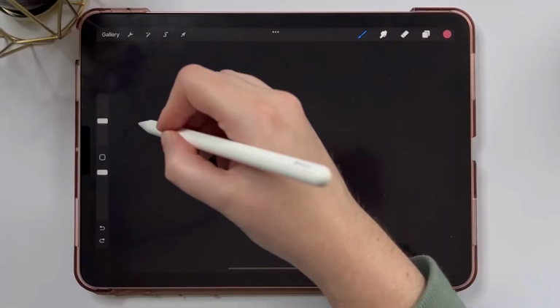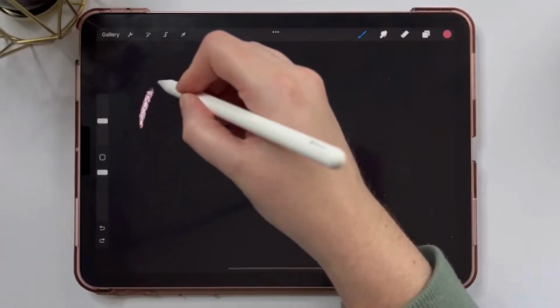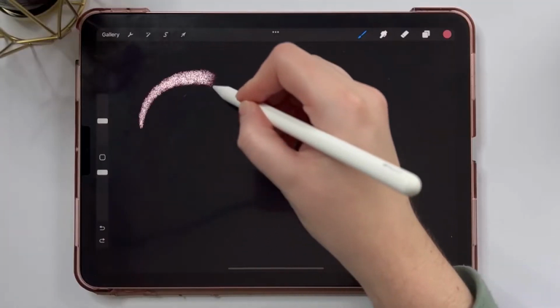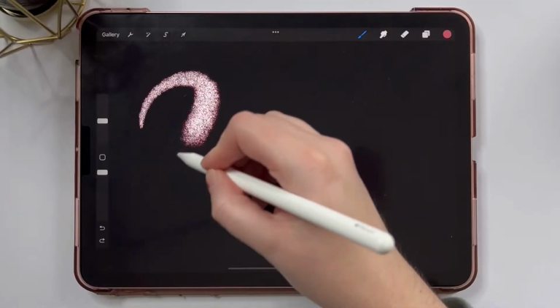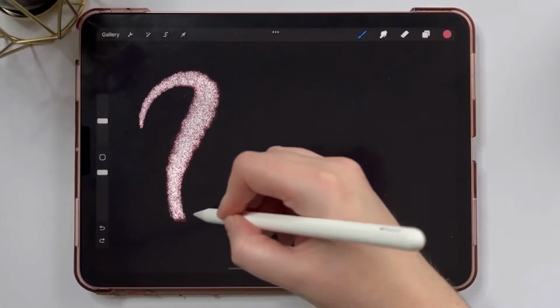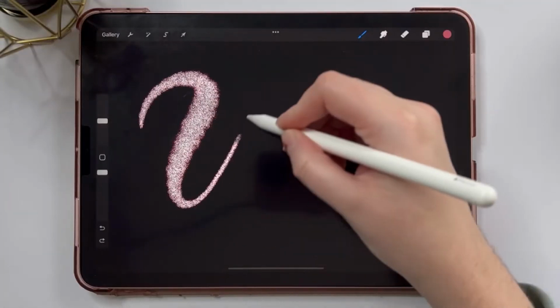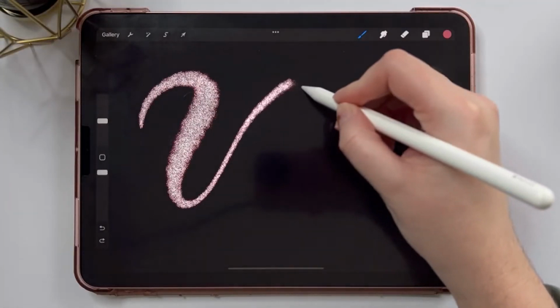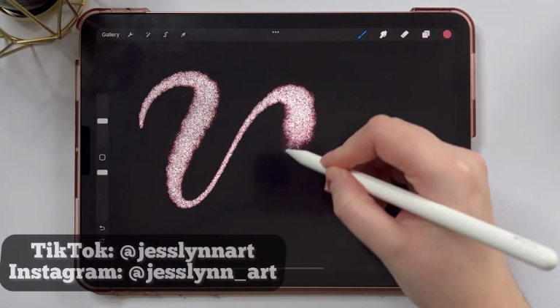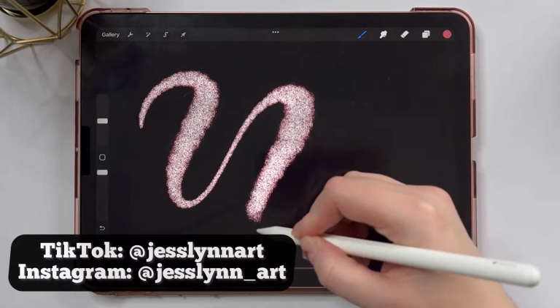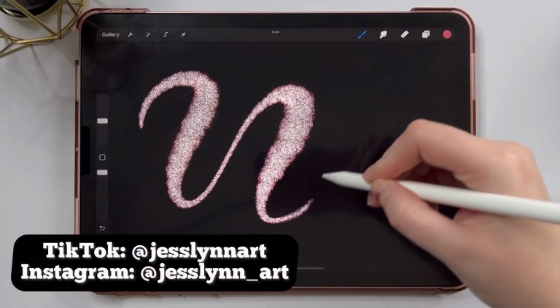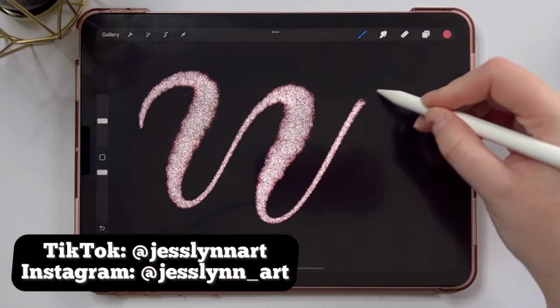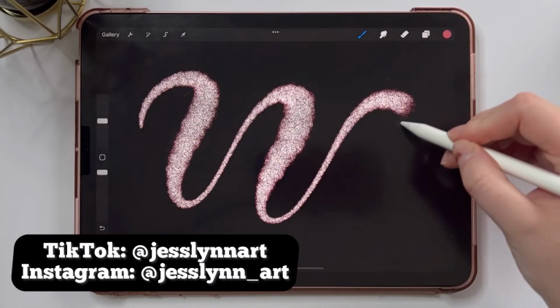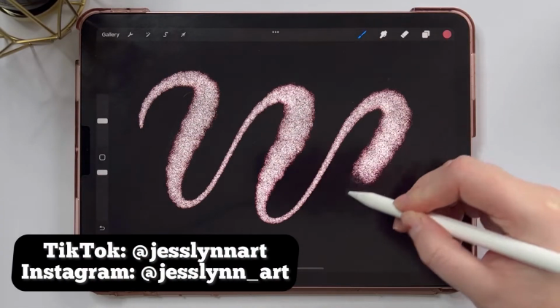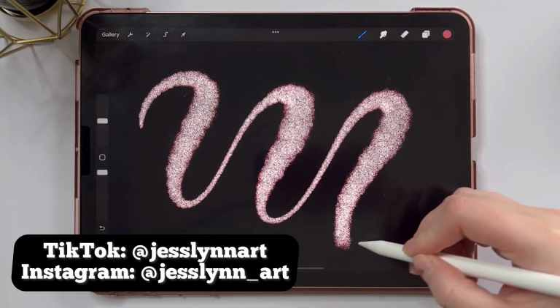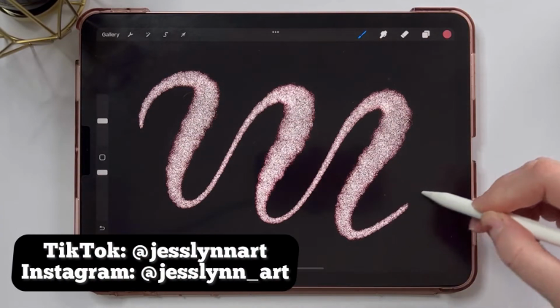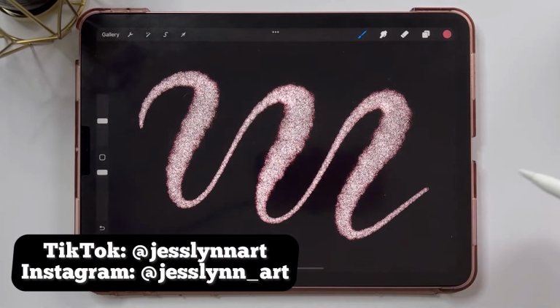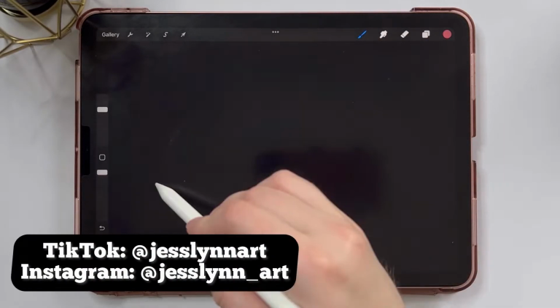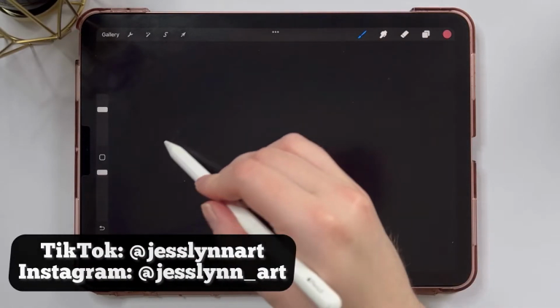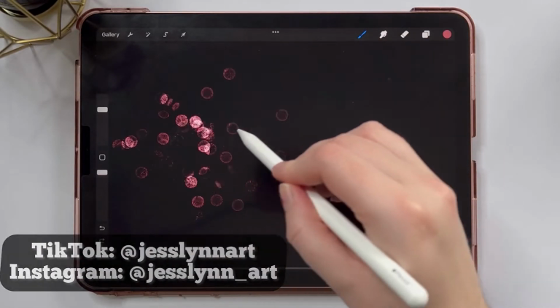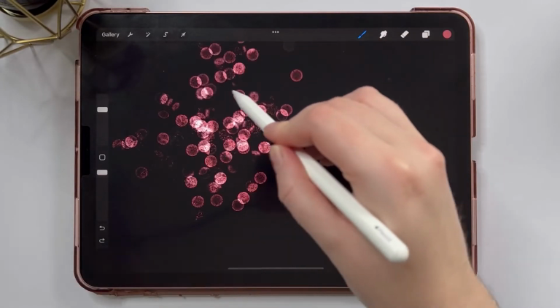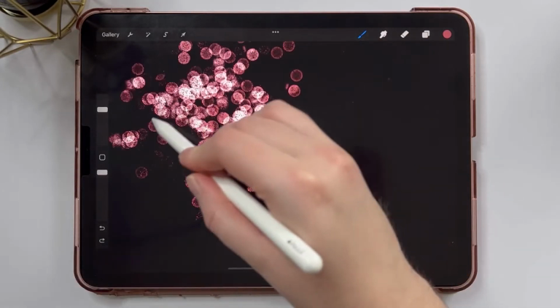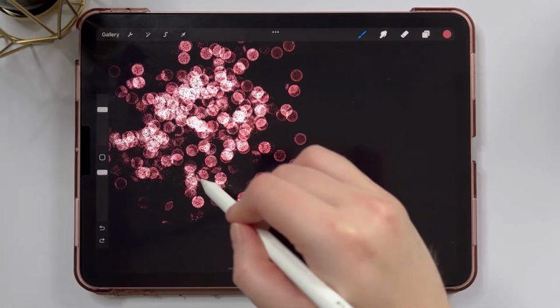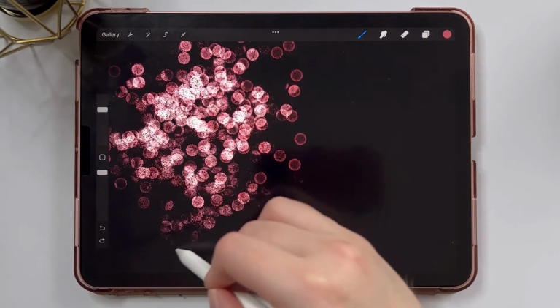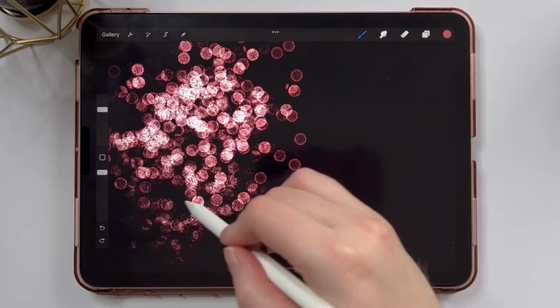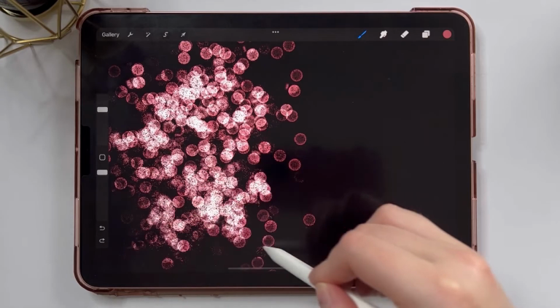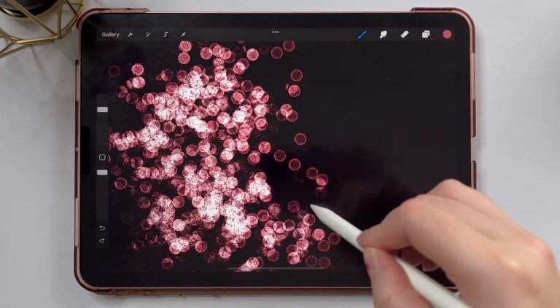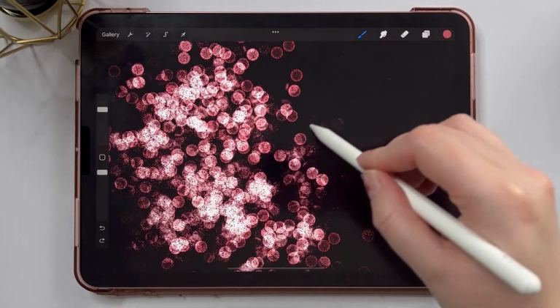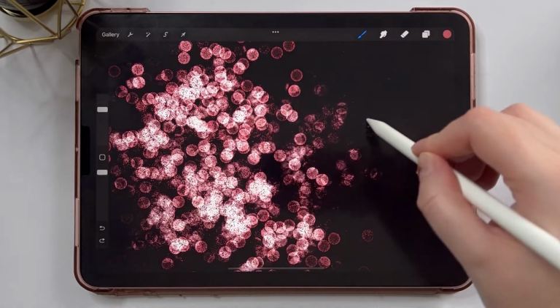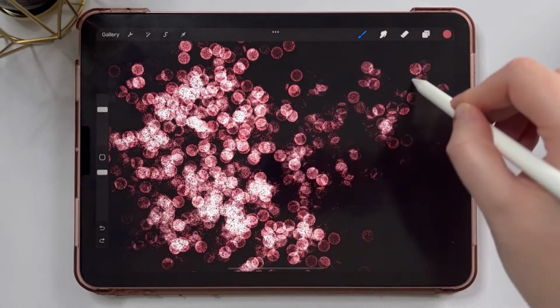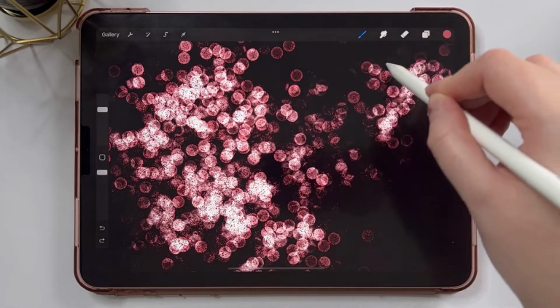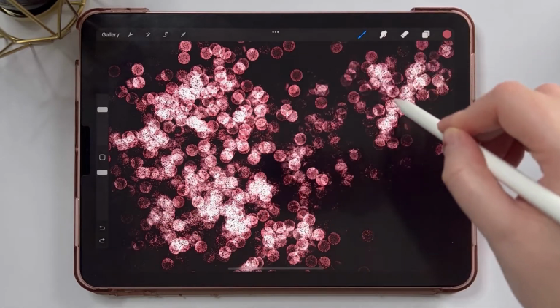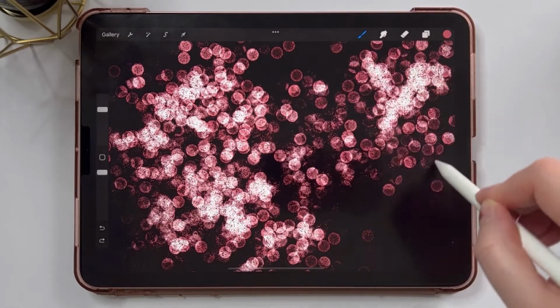Hi everyone, it's Jesslyn Art. I'm really excited today to teach you how to create some amazing glitter brushes. Let's get started.